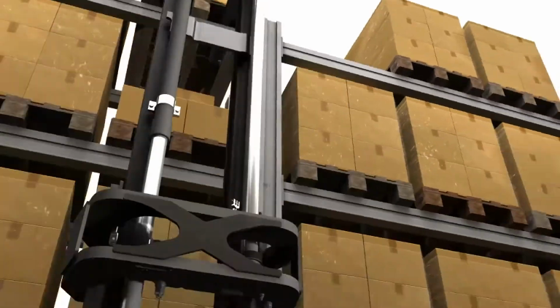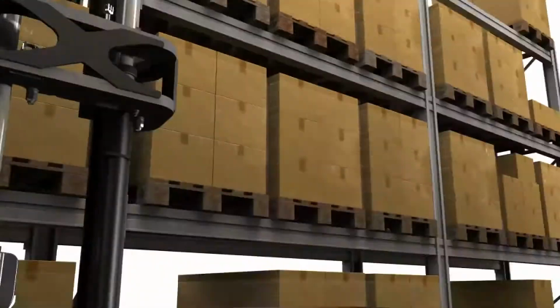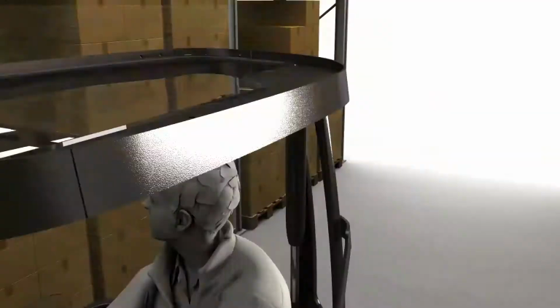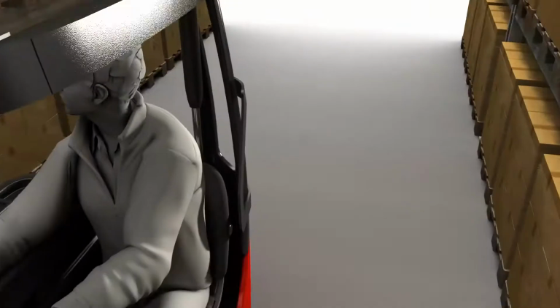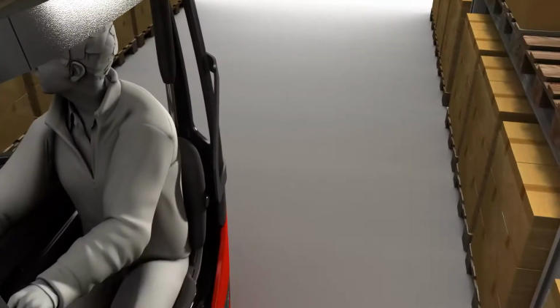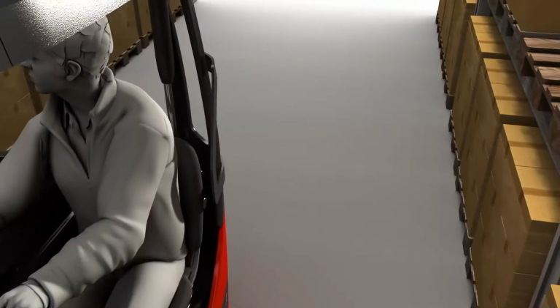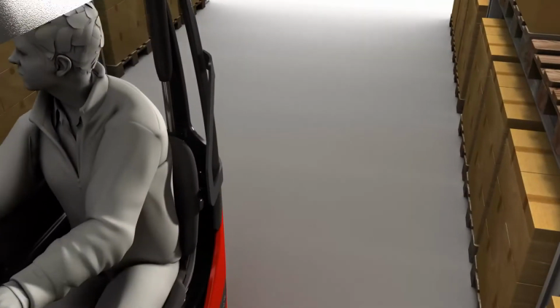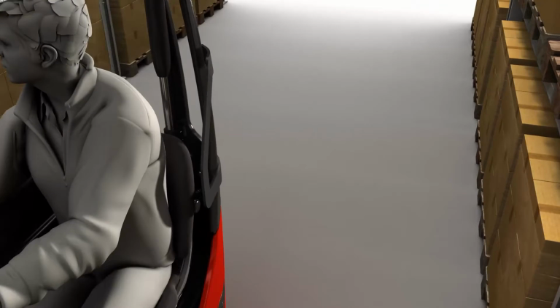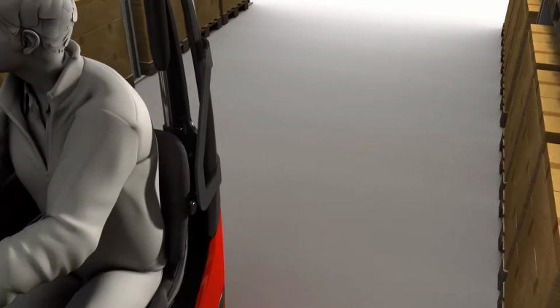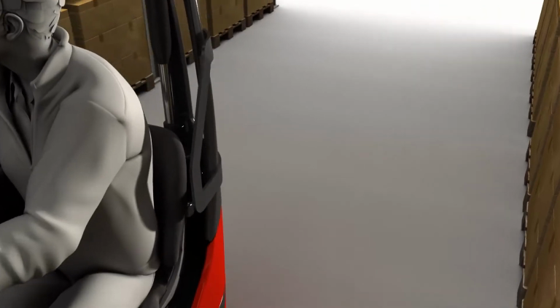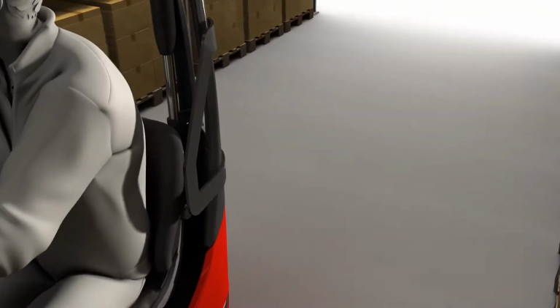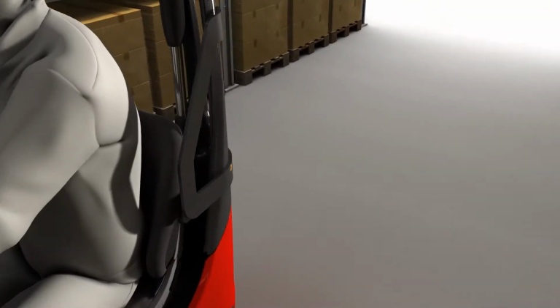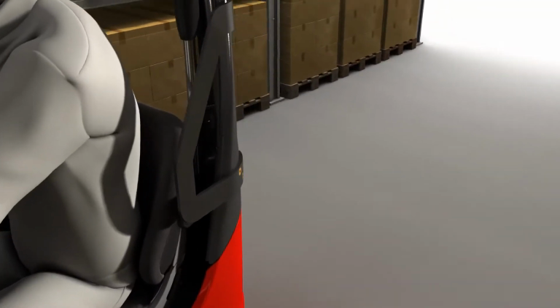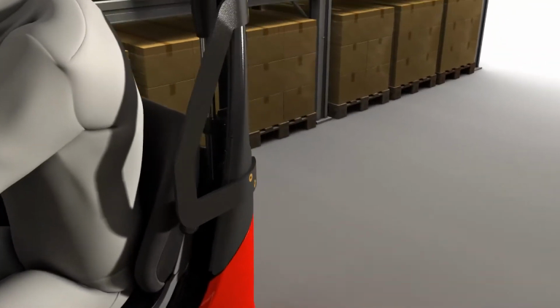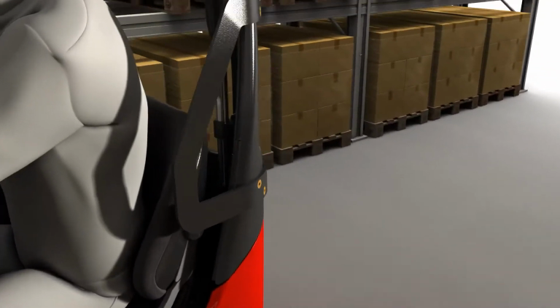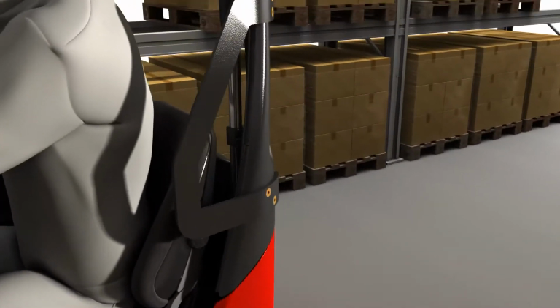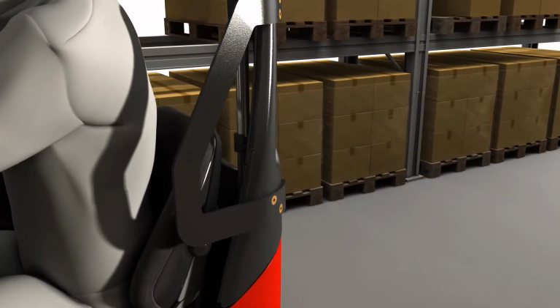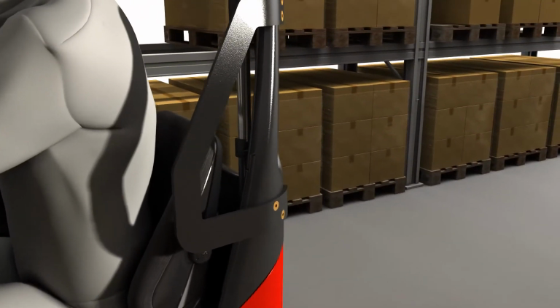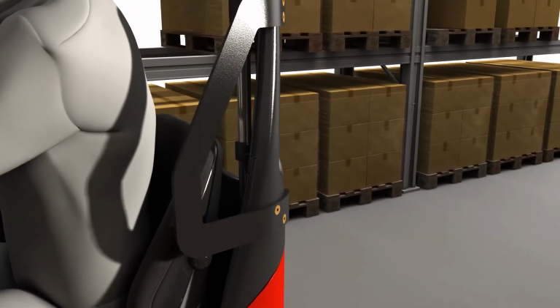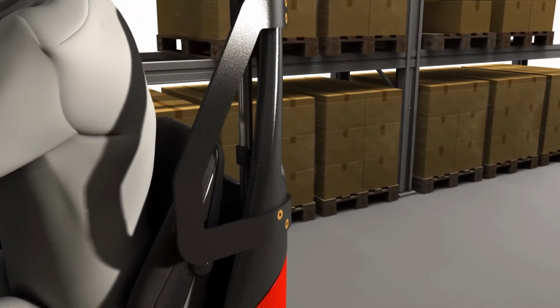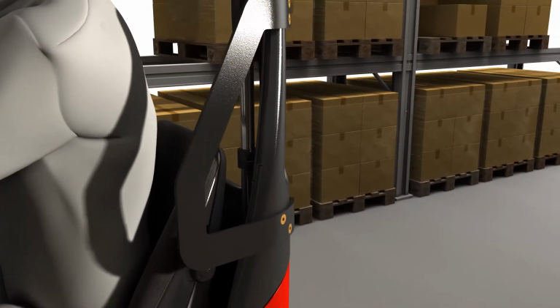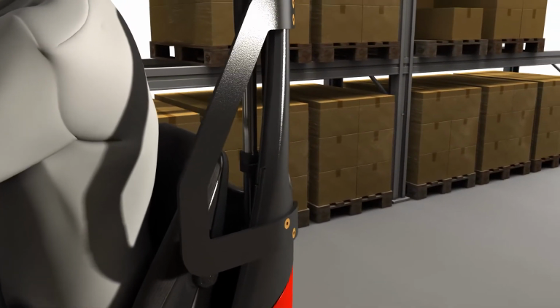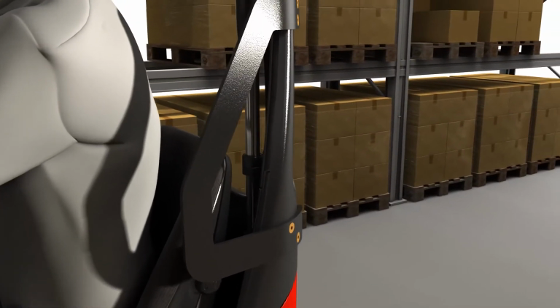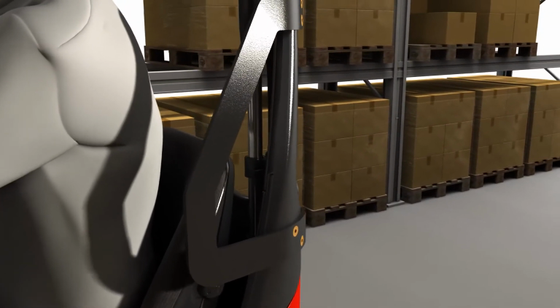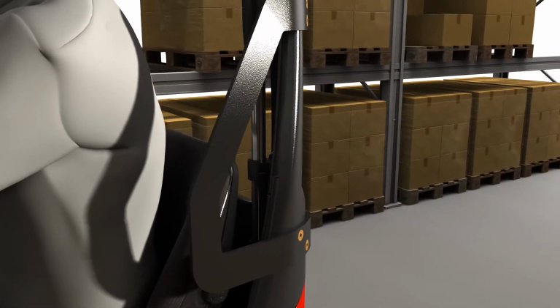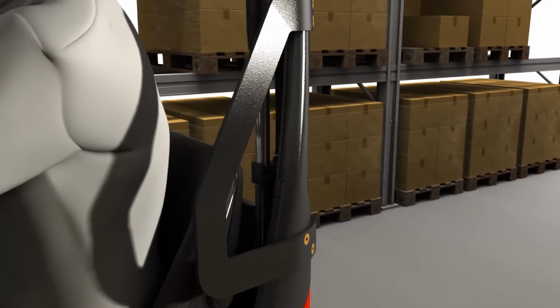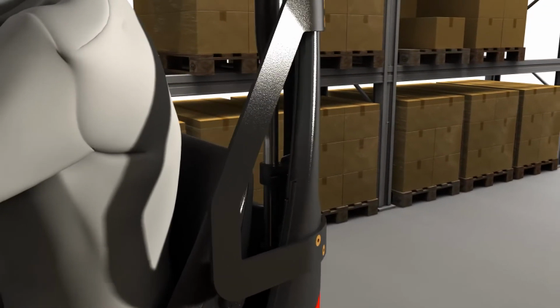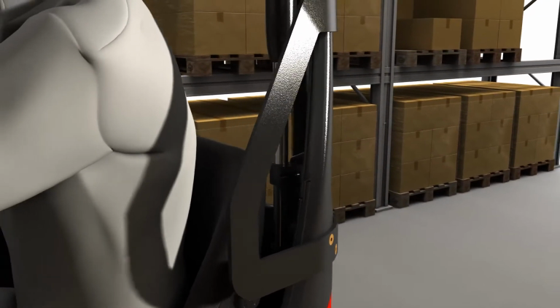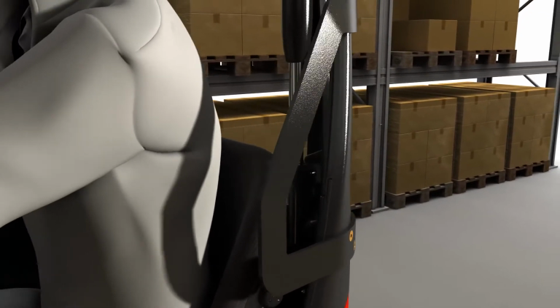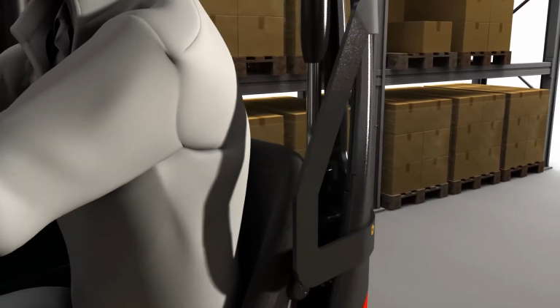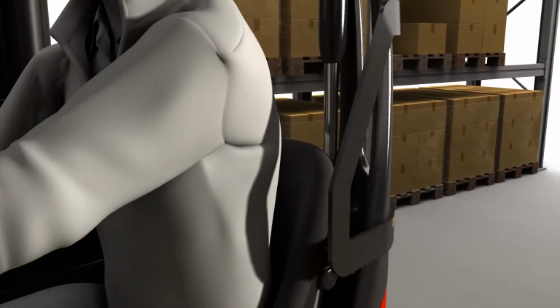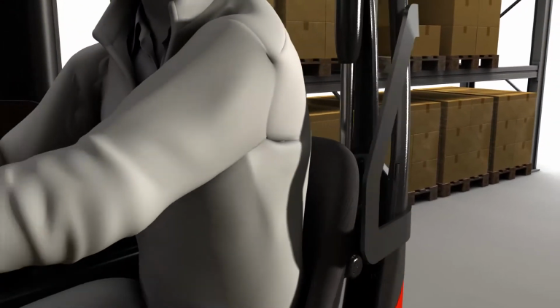In very narrow aisles, an optional side guard at shoulder height protects the operator's left shoulder.